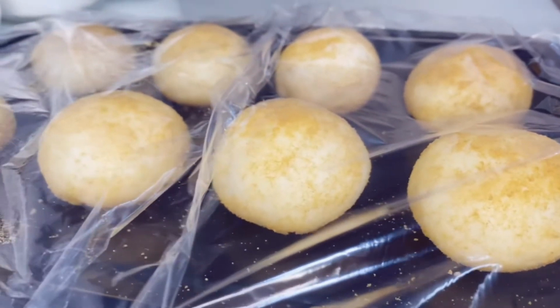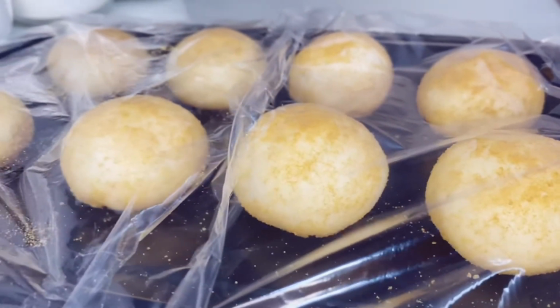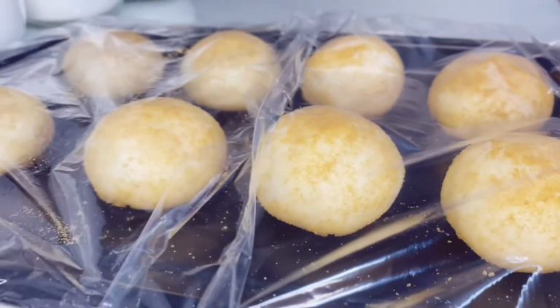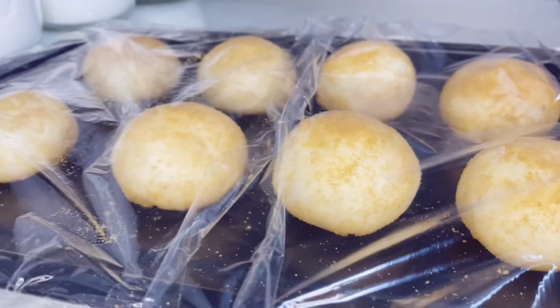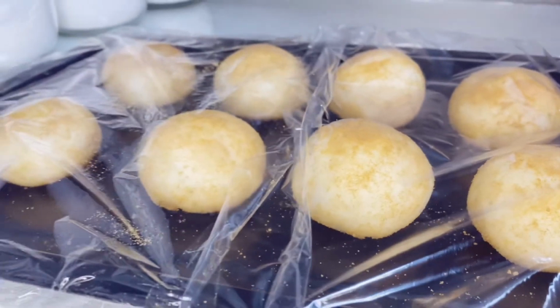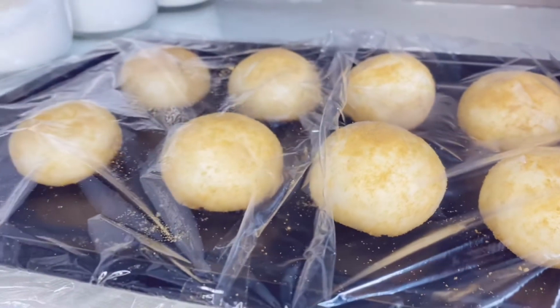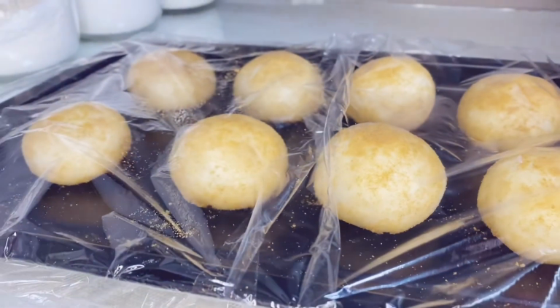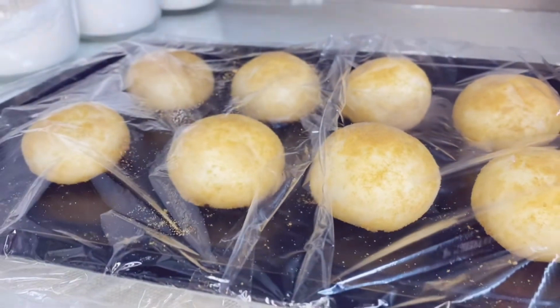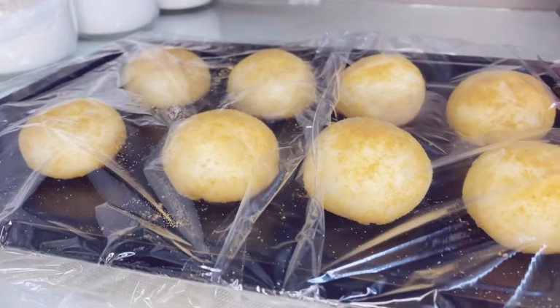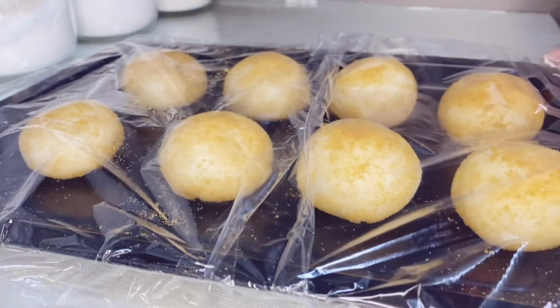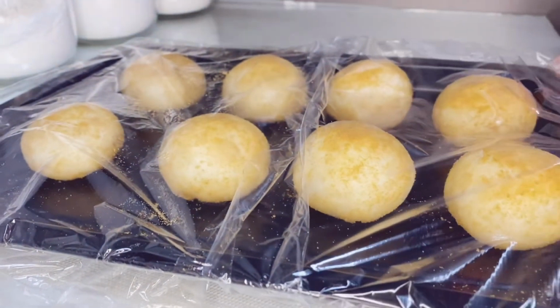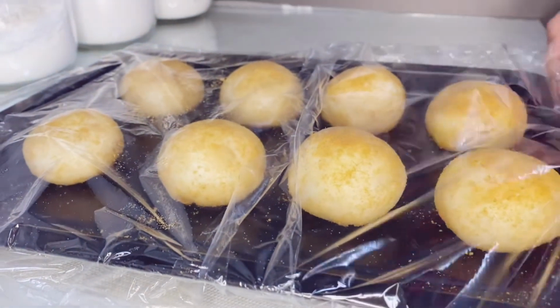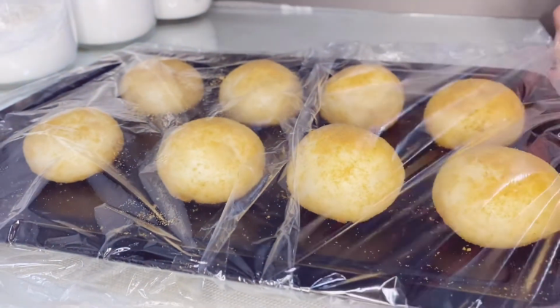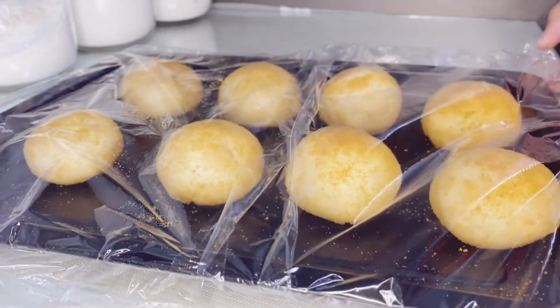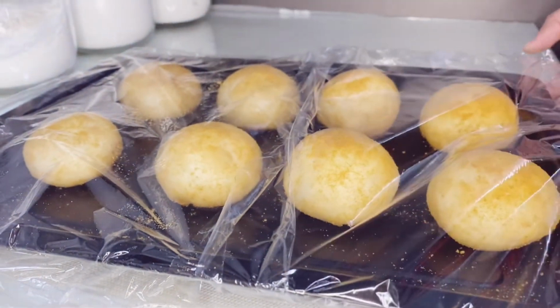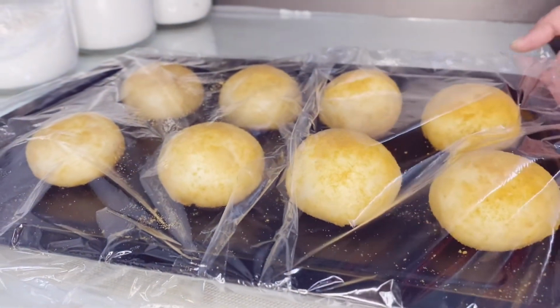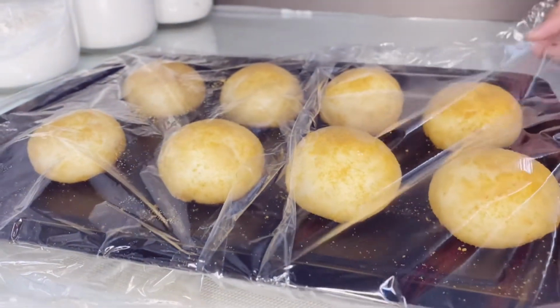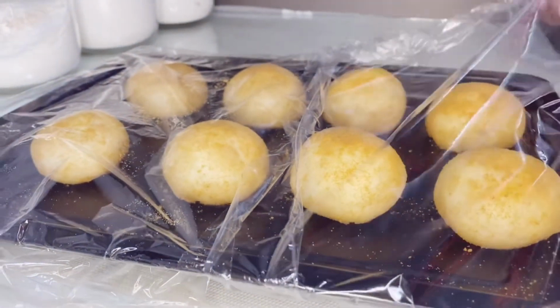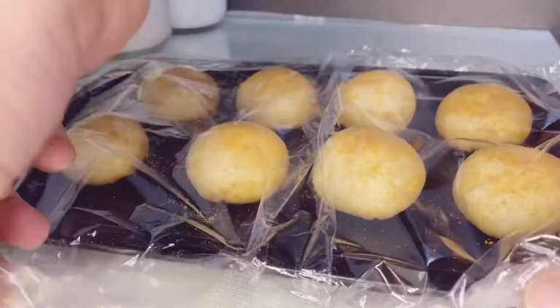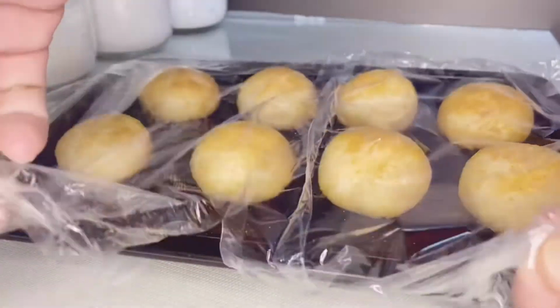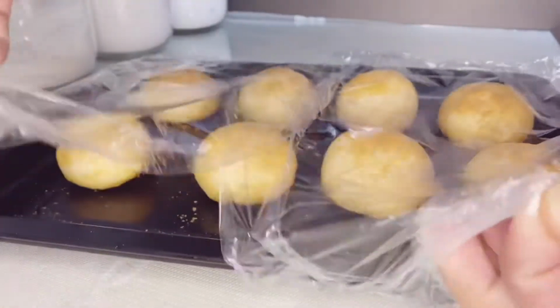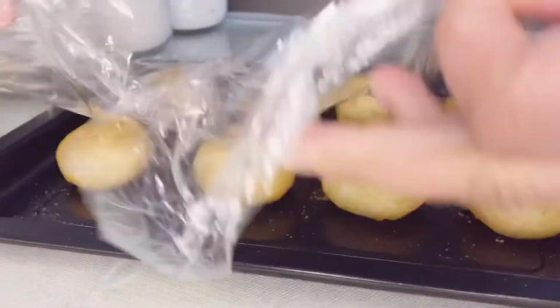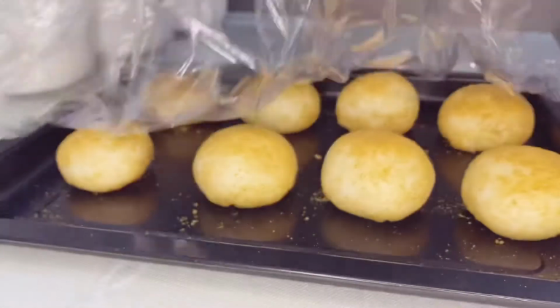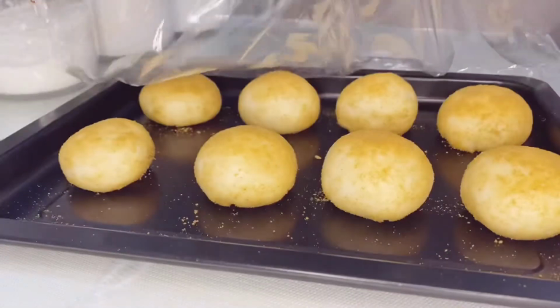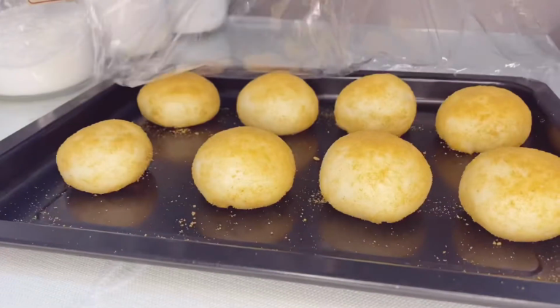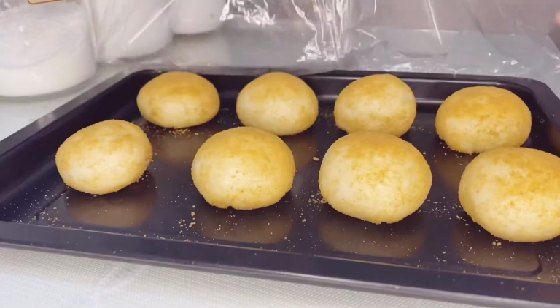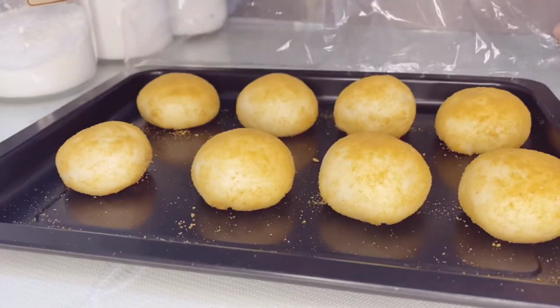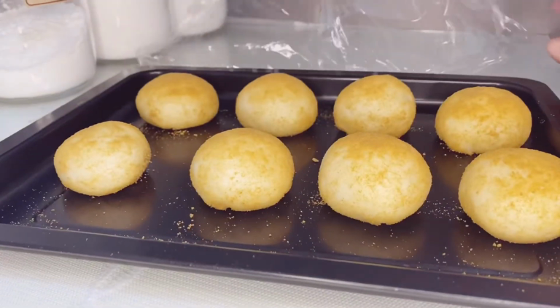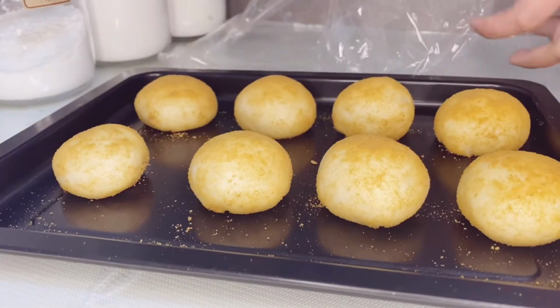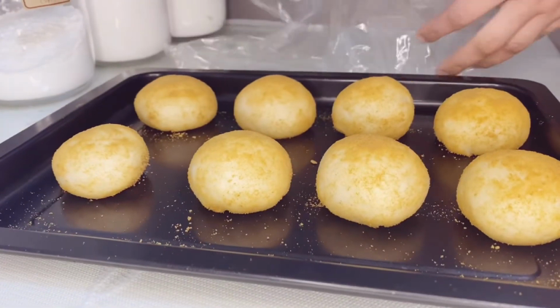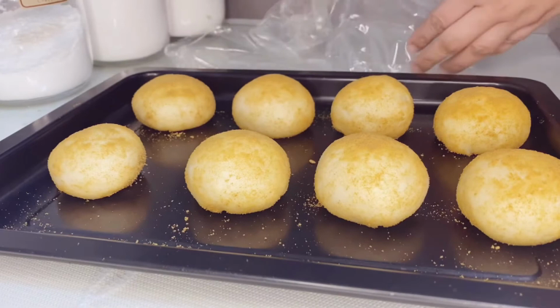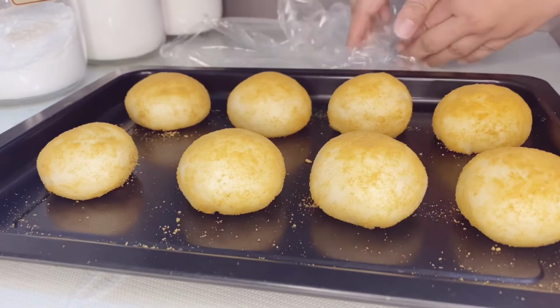After 30 minutes, they have already doubled in size and are now ready to bake.